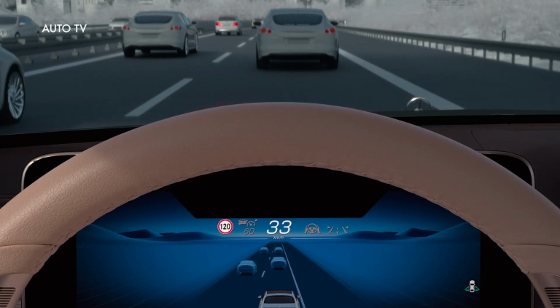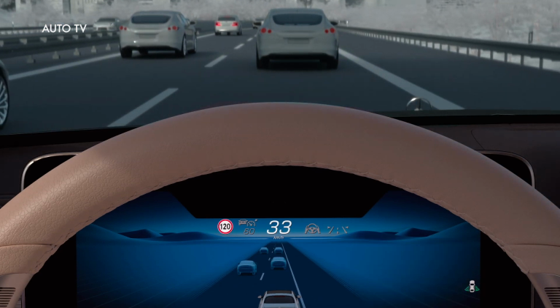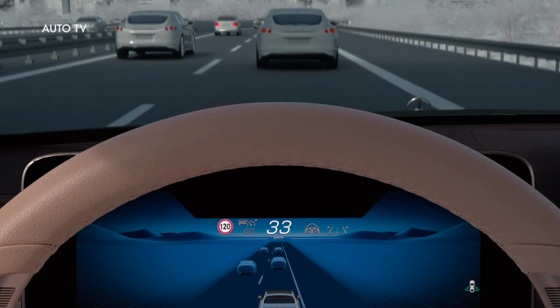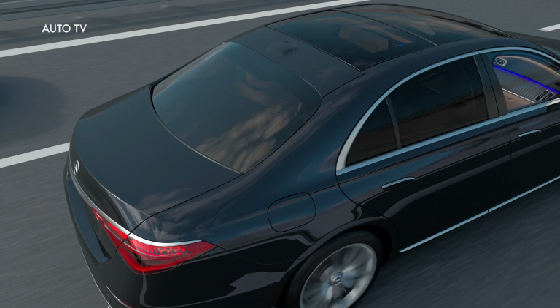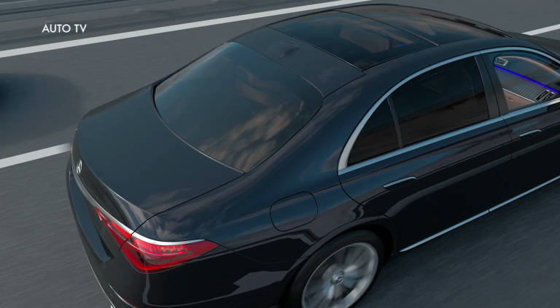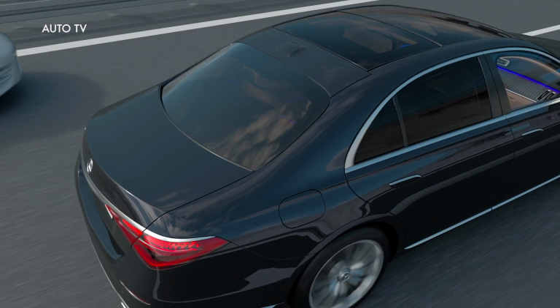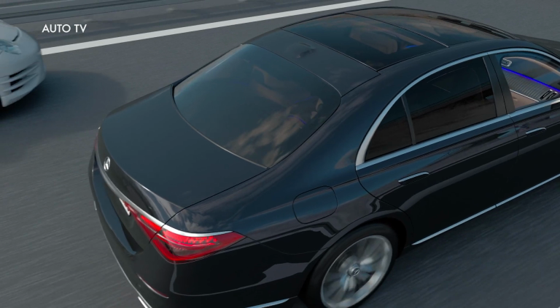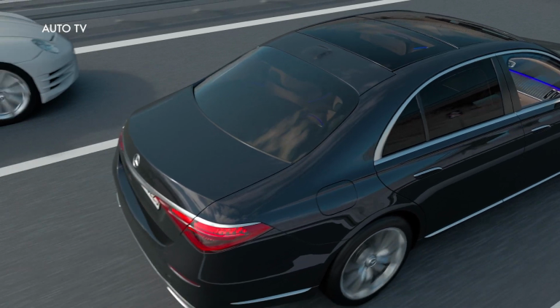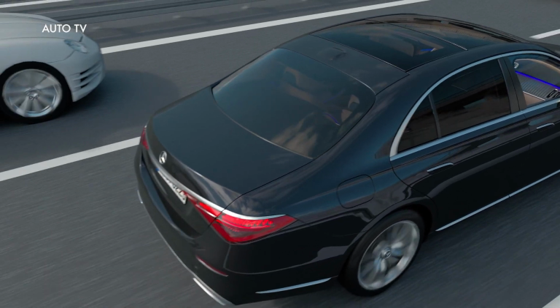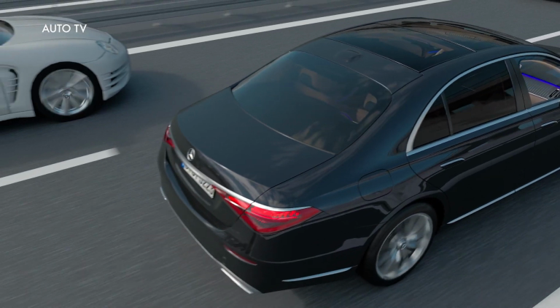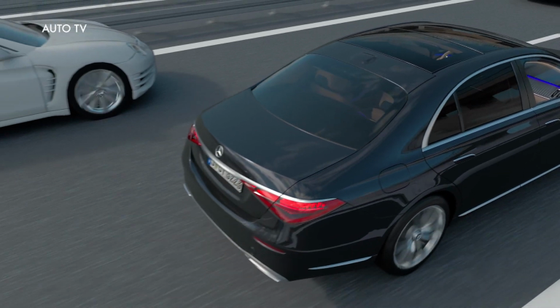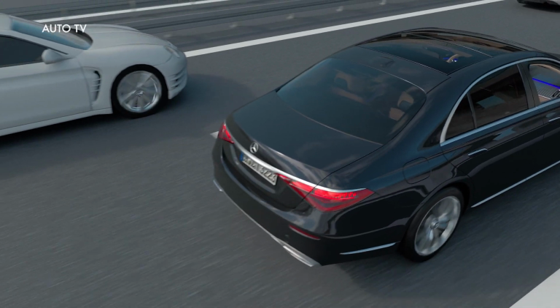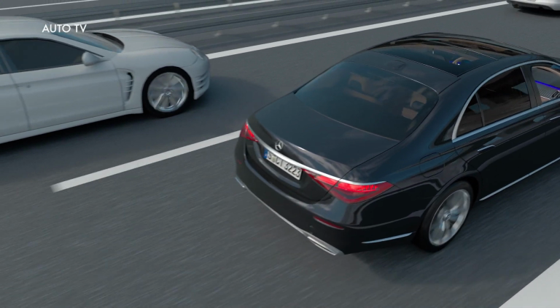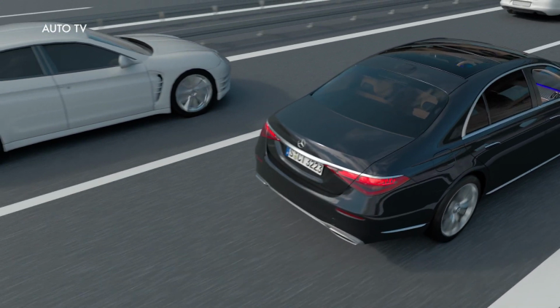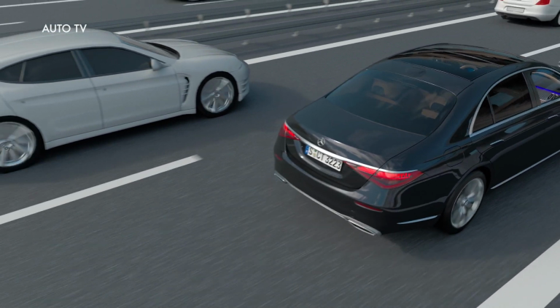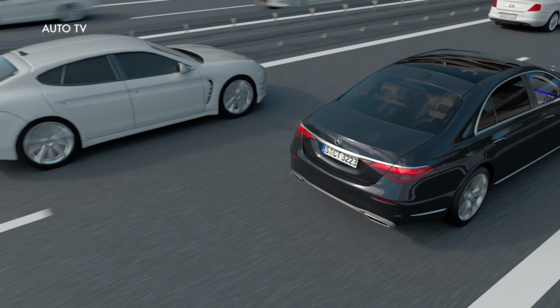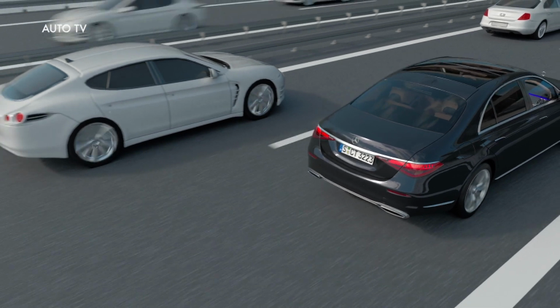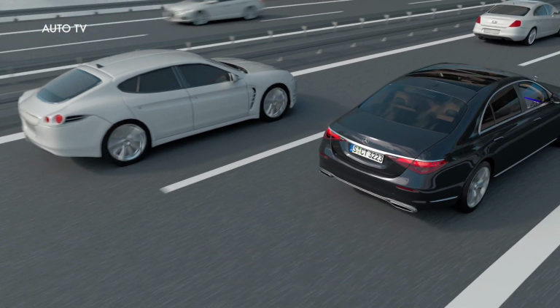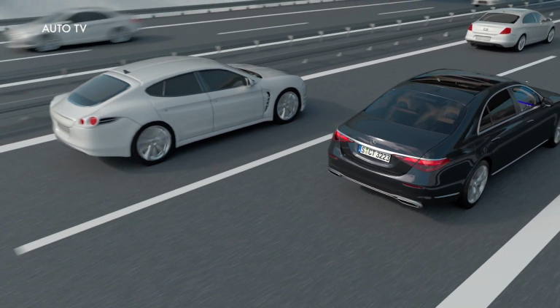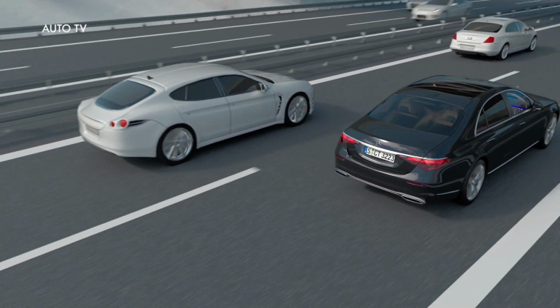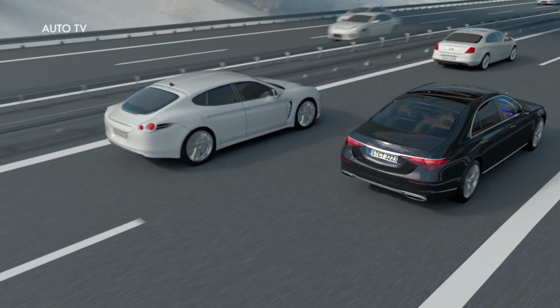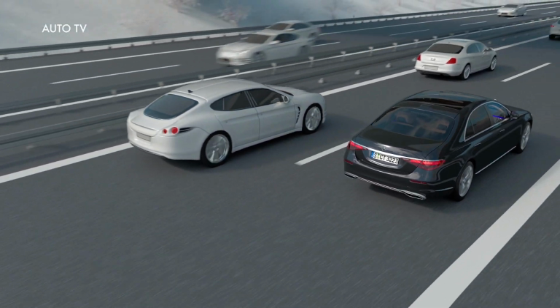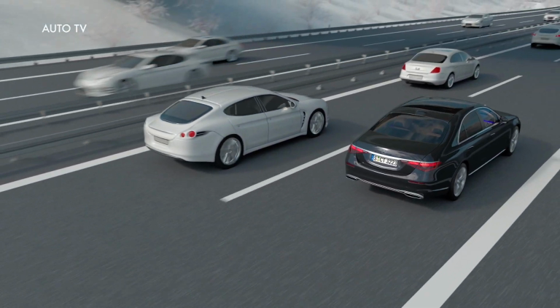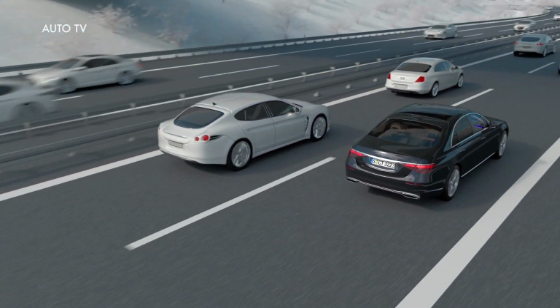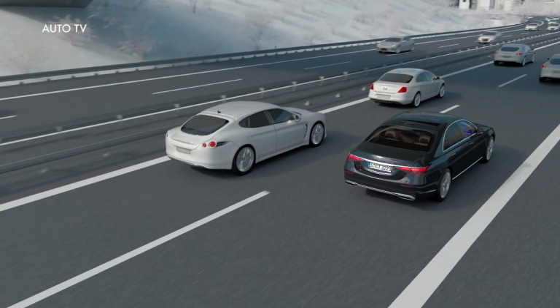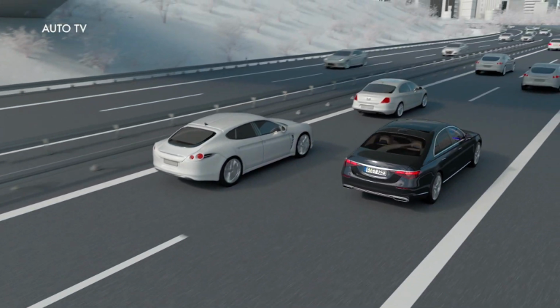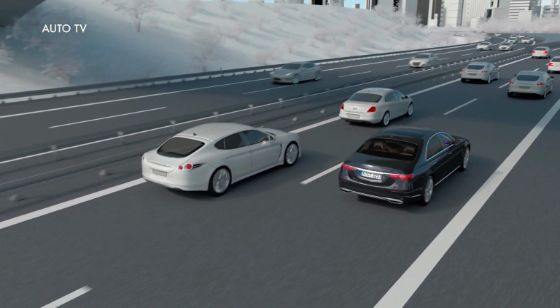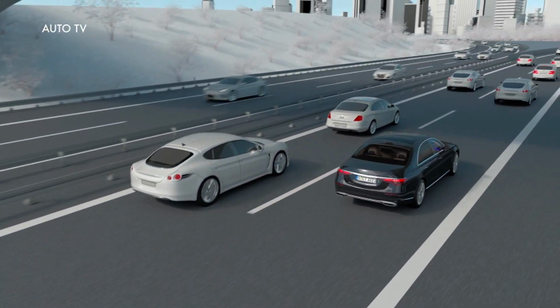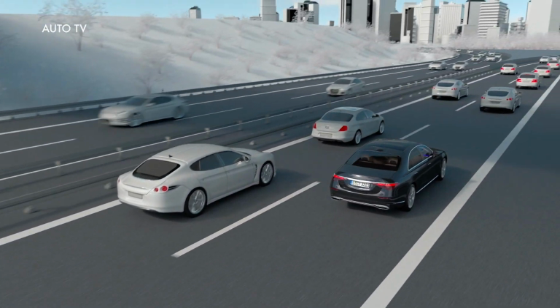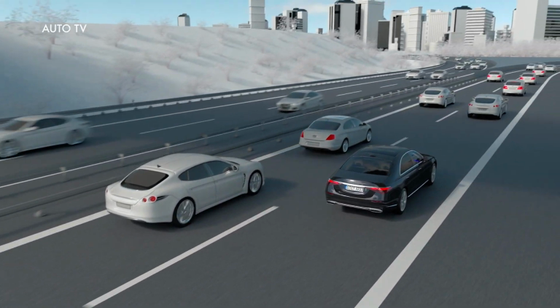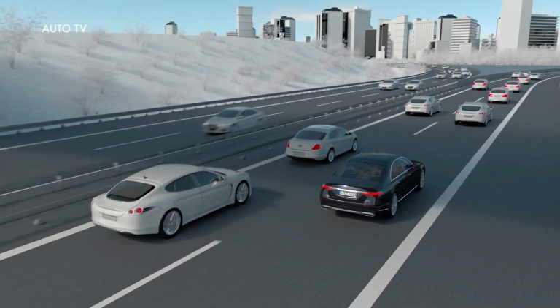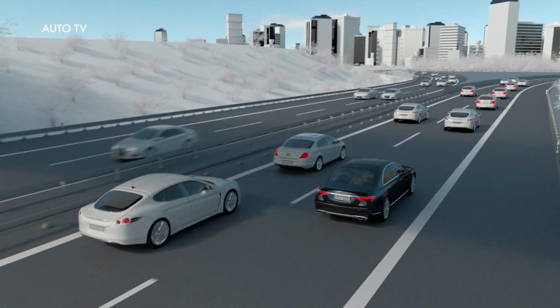With DrivePilot, Mercedes-Benz offers you unprecedented technology and takes the next step on the way to autonomous driving.